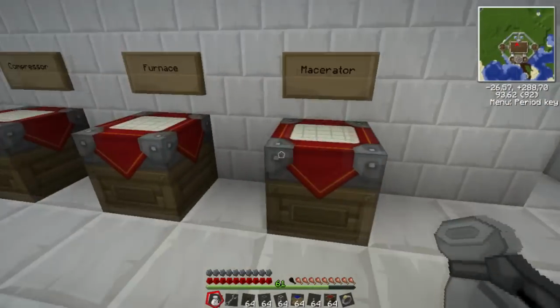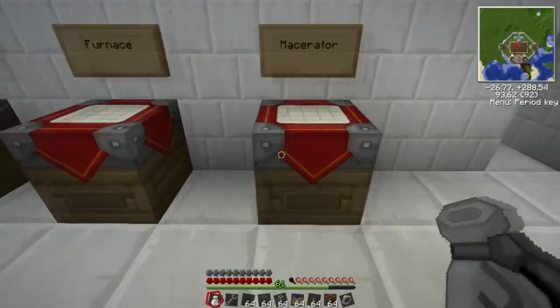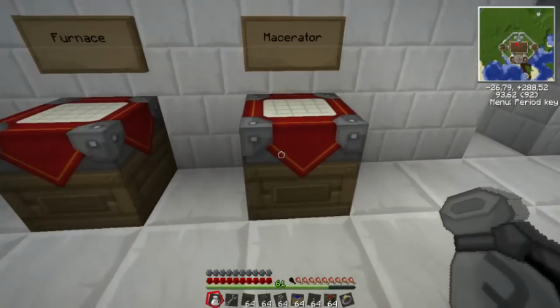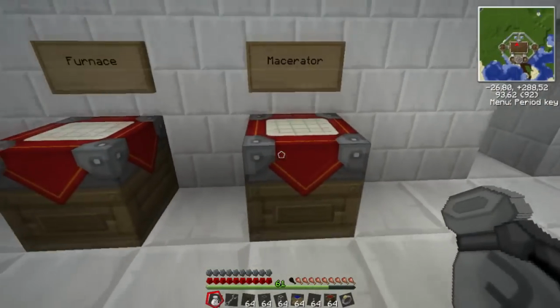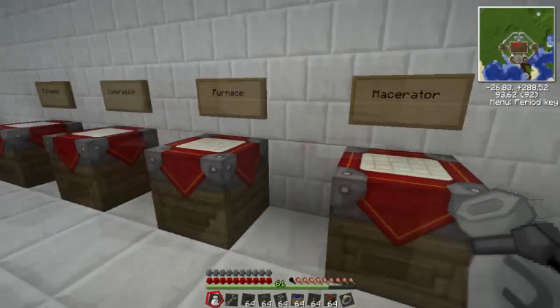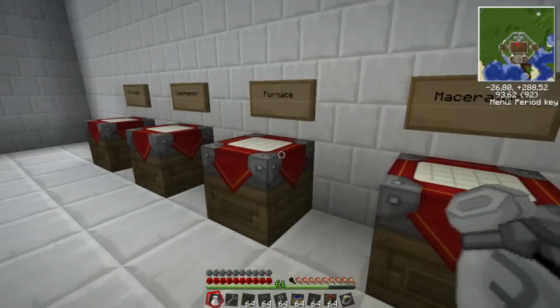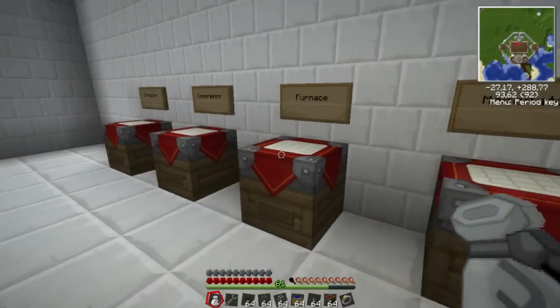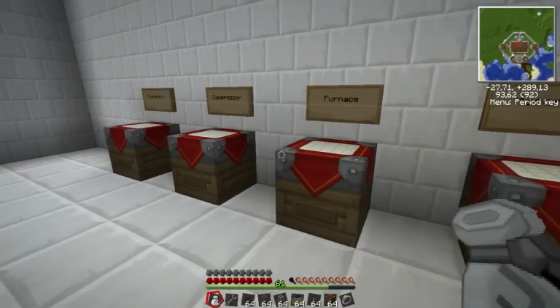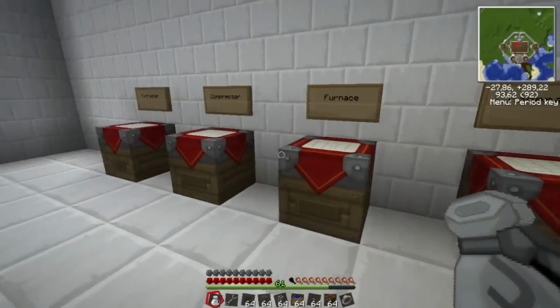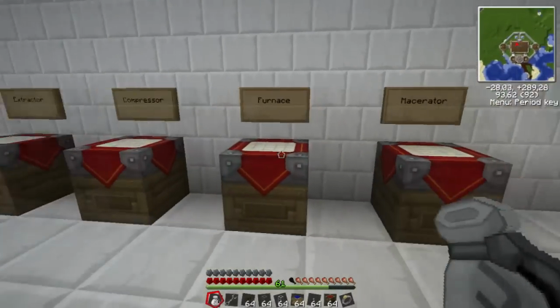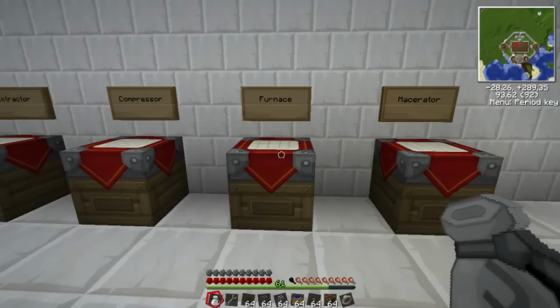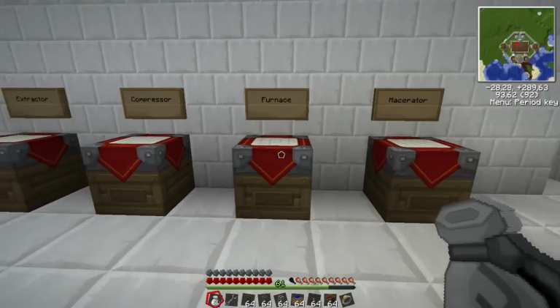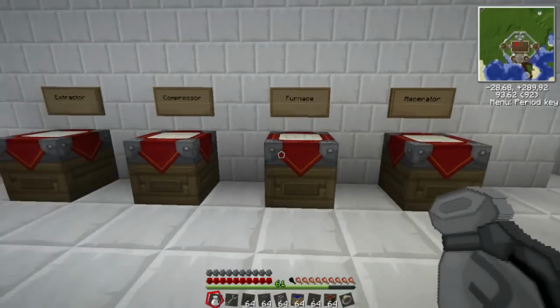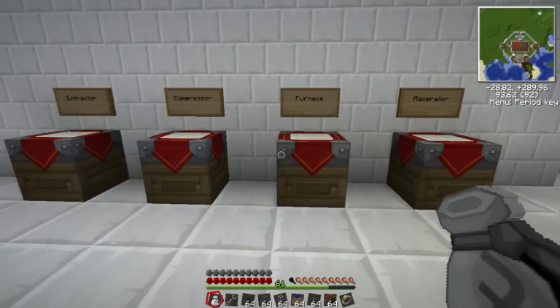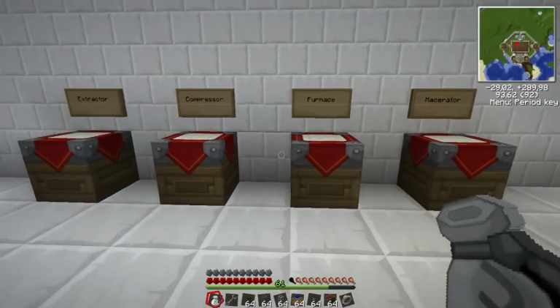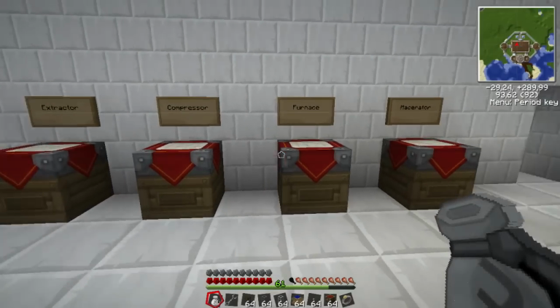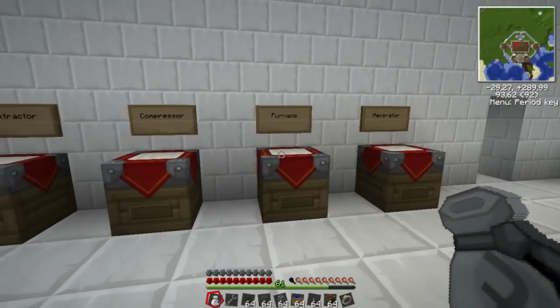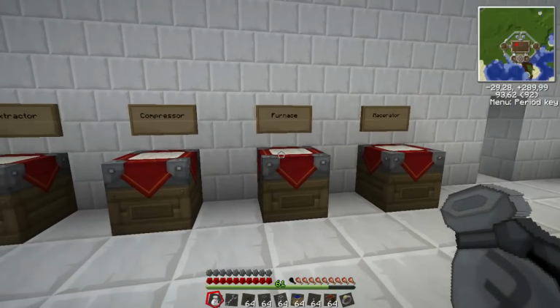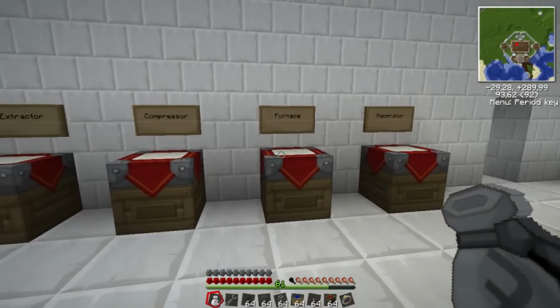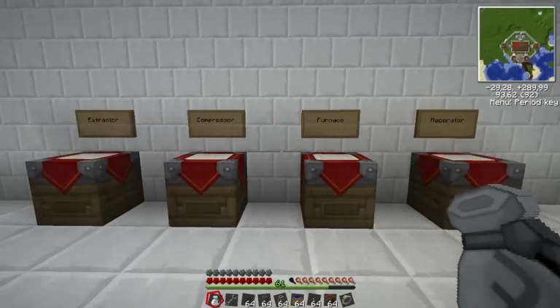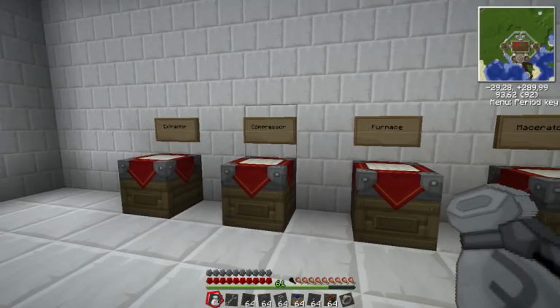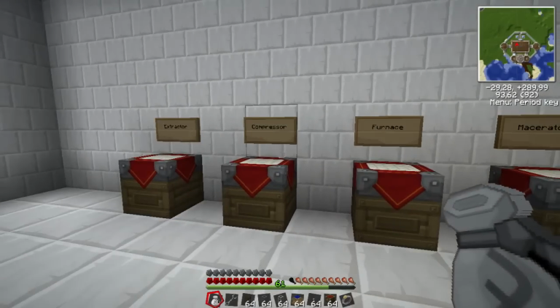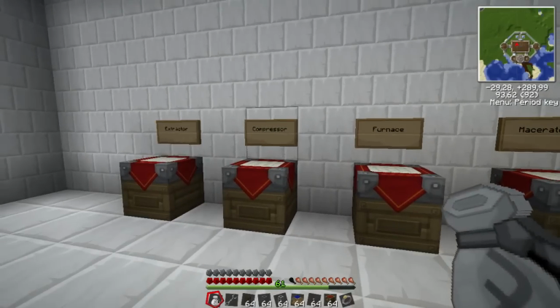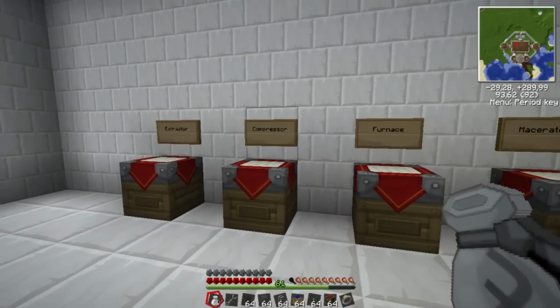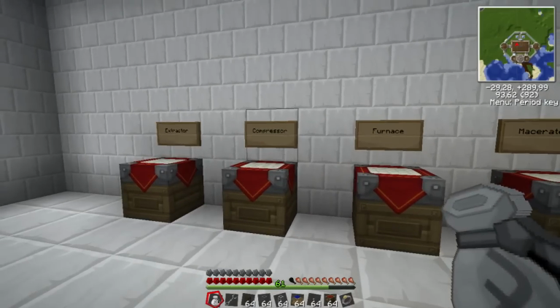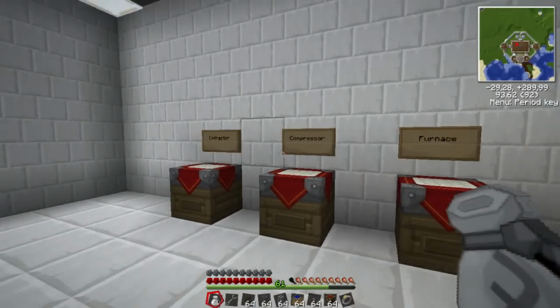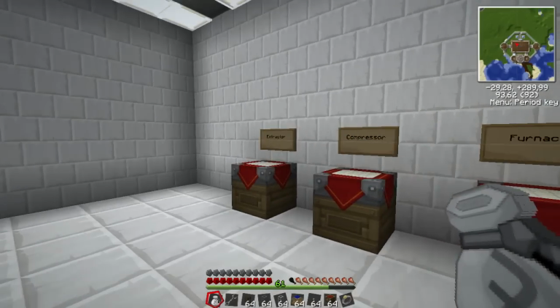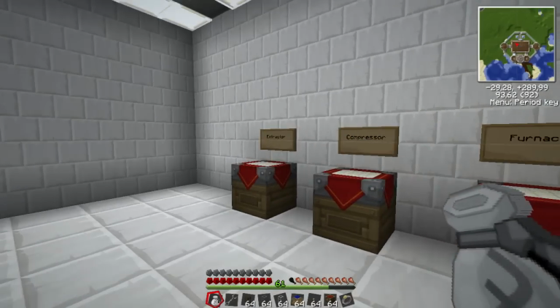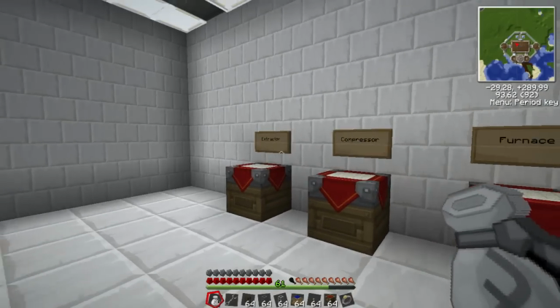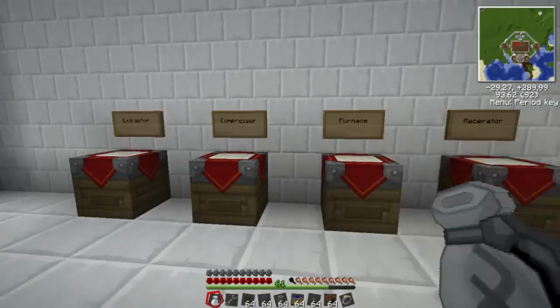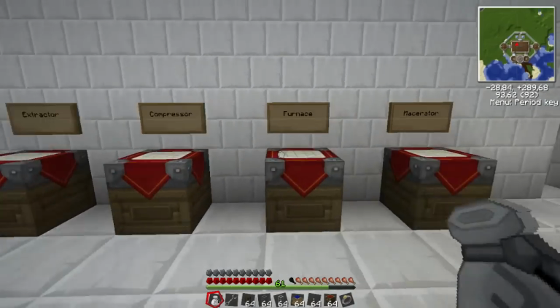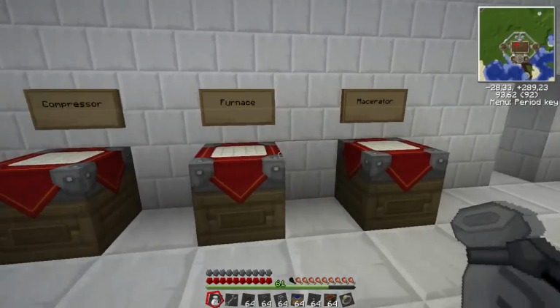Now, basic machinery. We have four: macerator, furnace, compressor, and extractor.